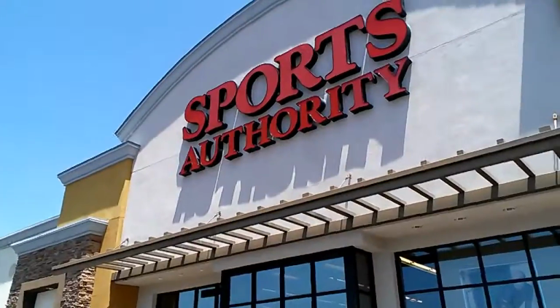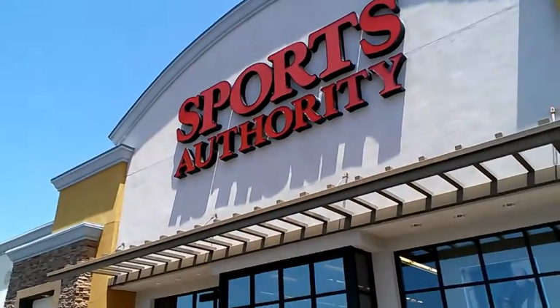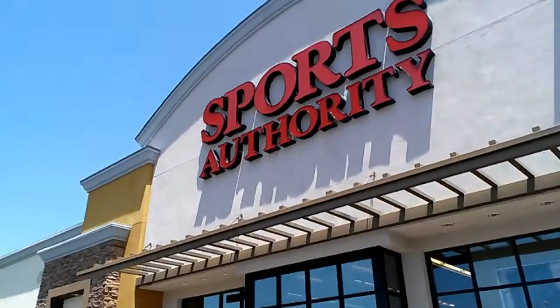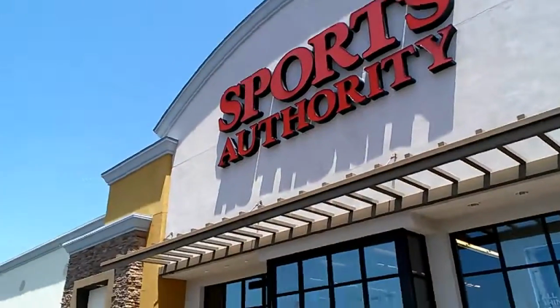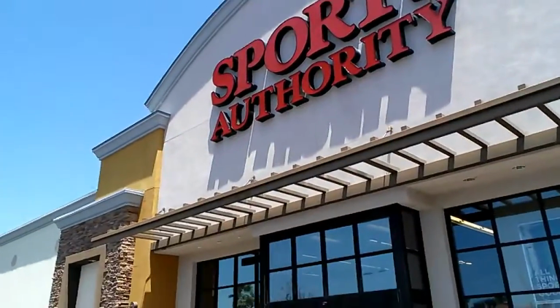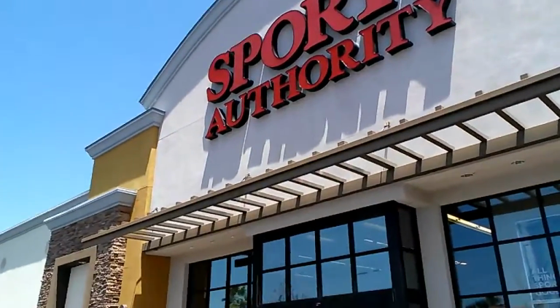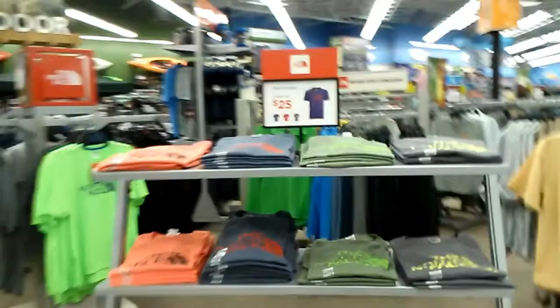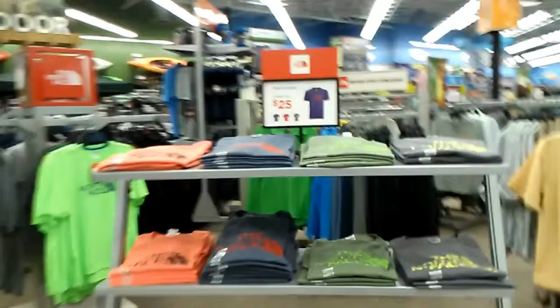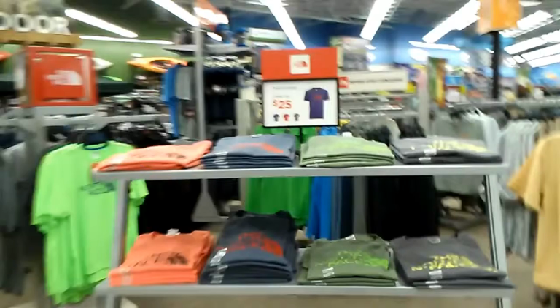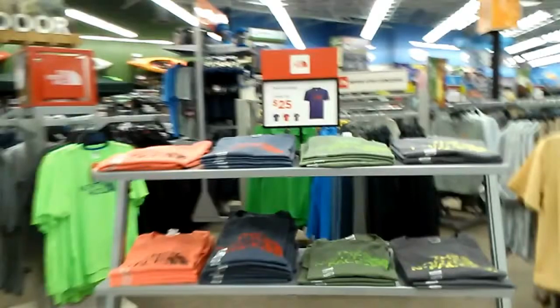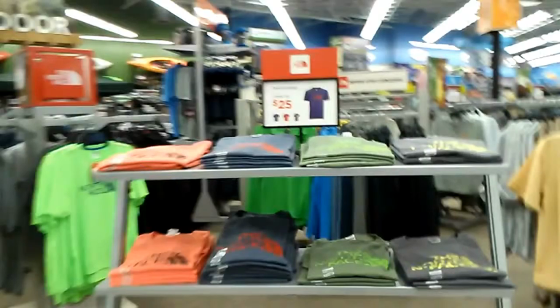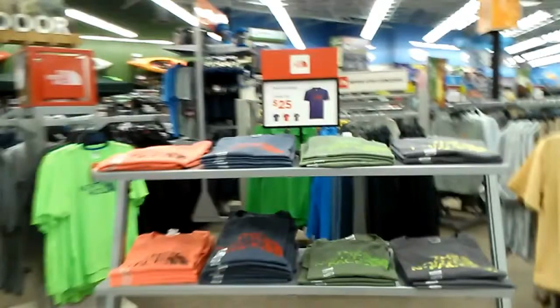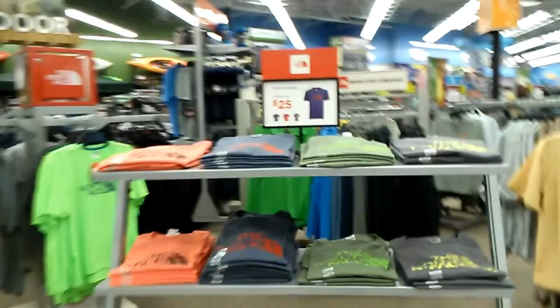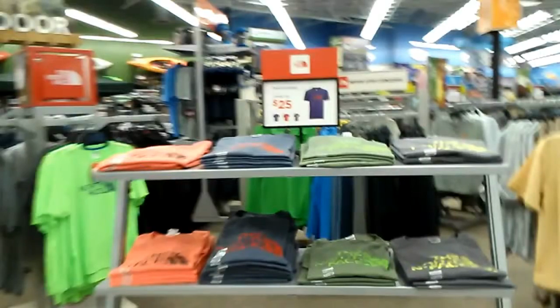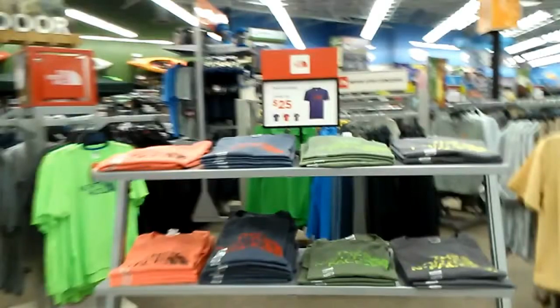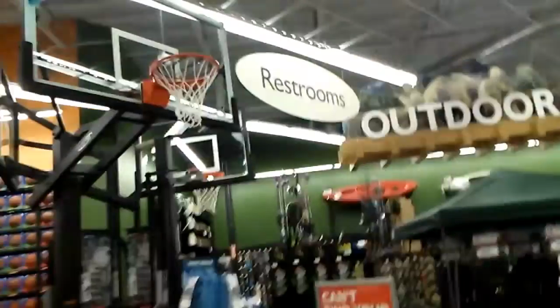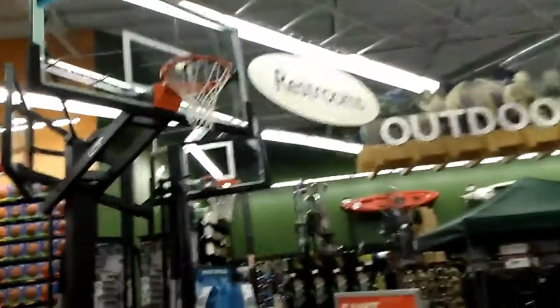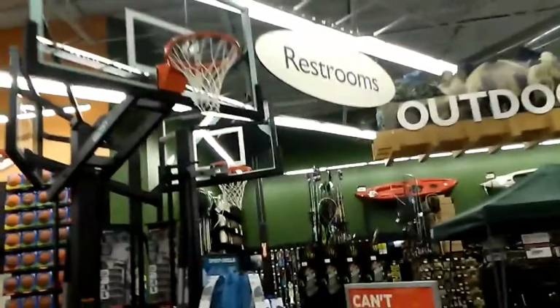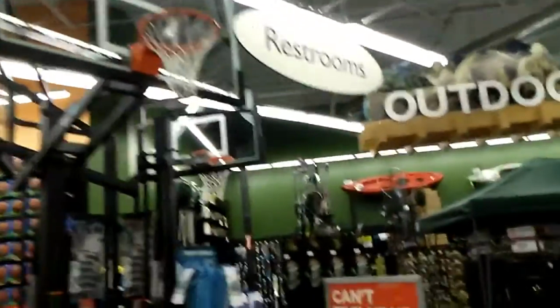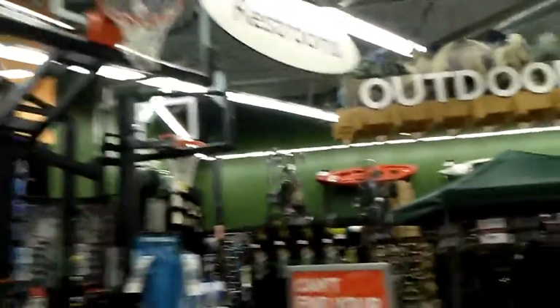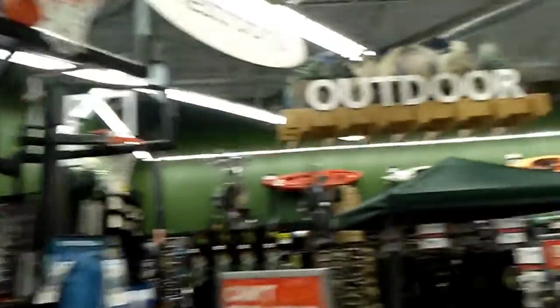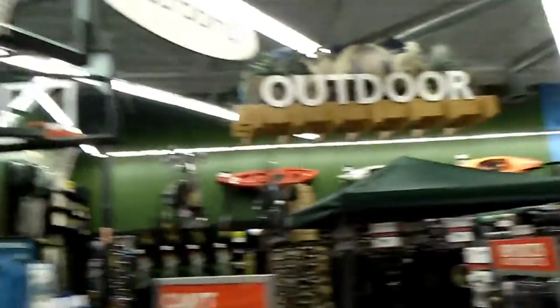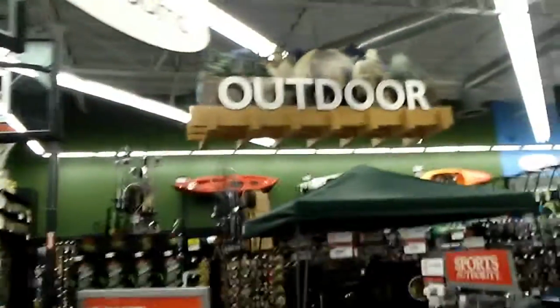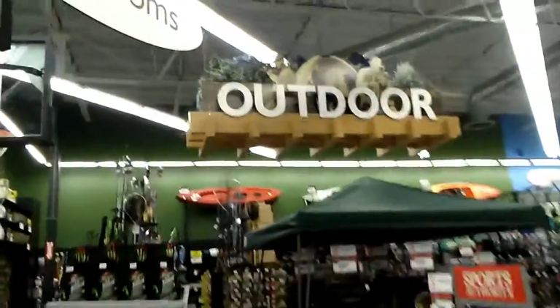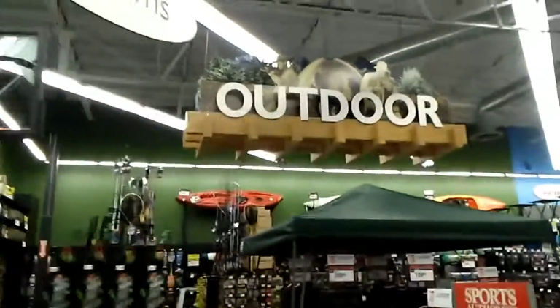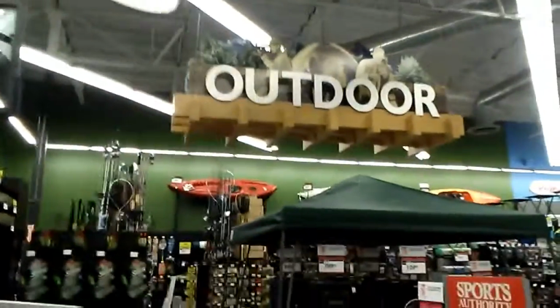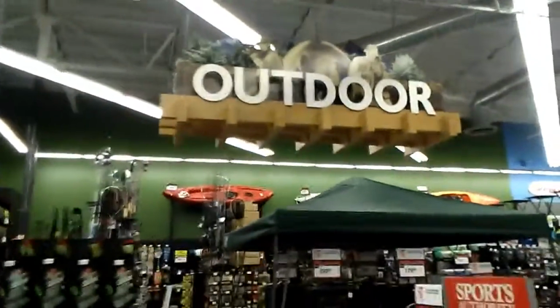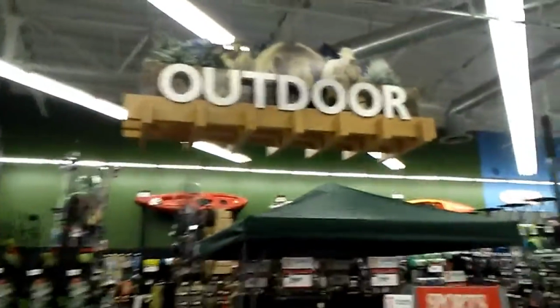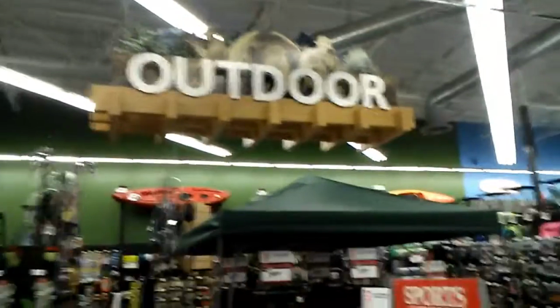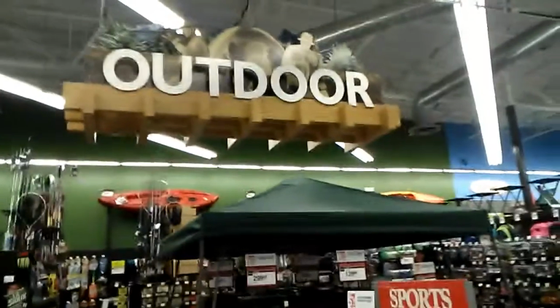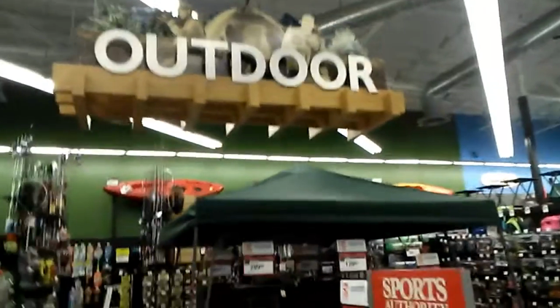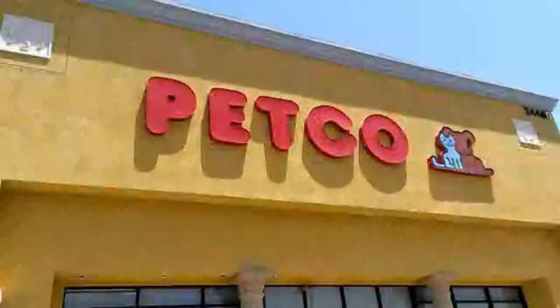Now we're going to go to Sports Authority. I just did a quick walk through here — they have it outdoors.